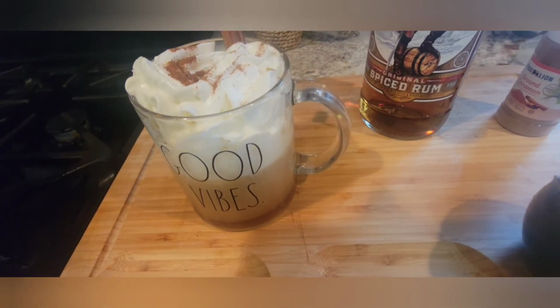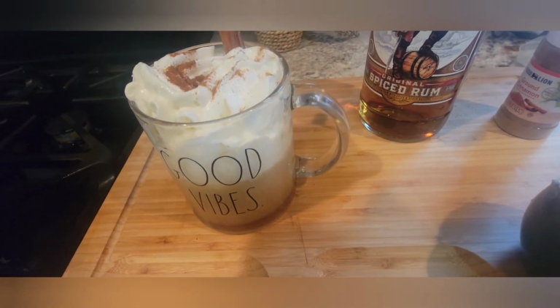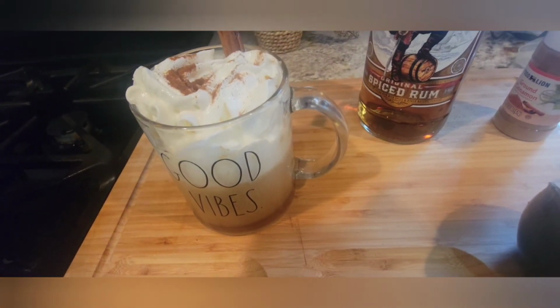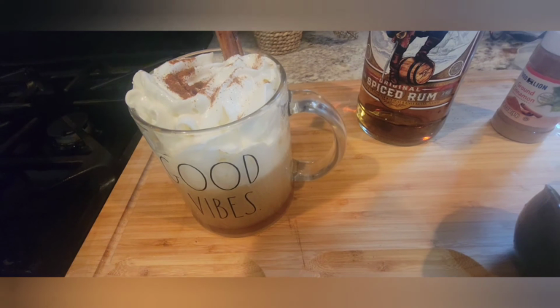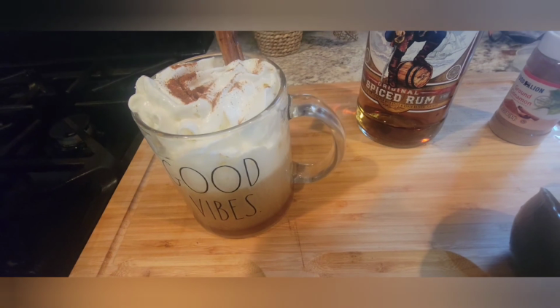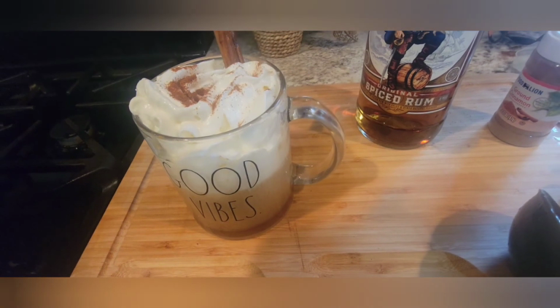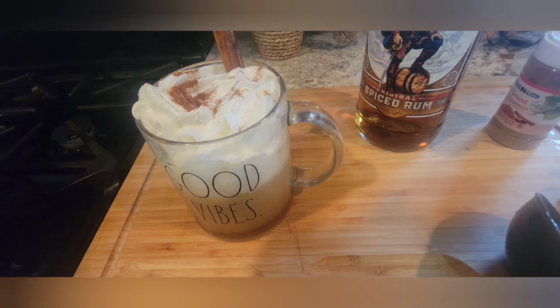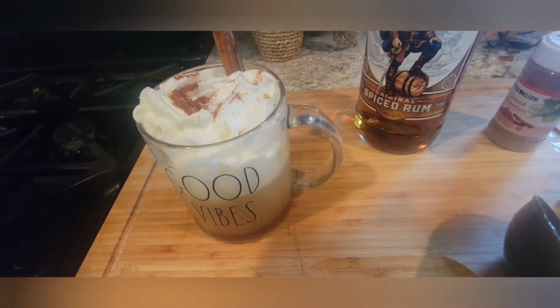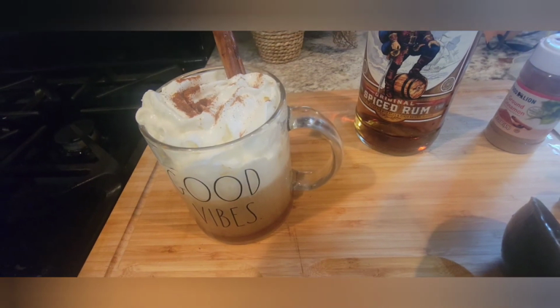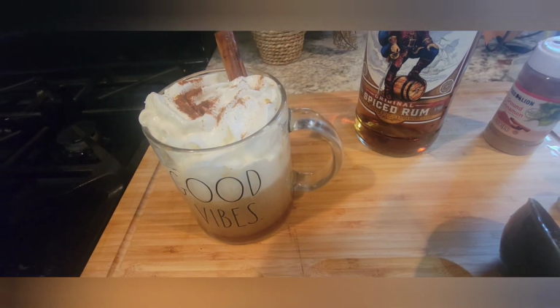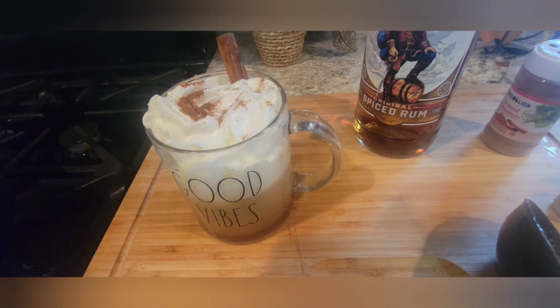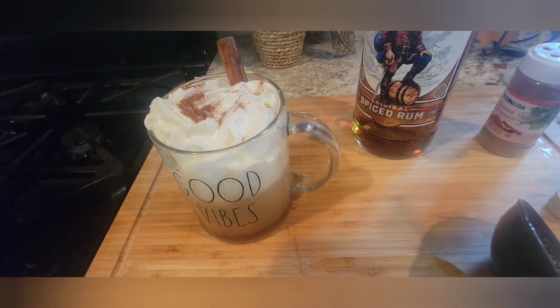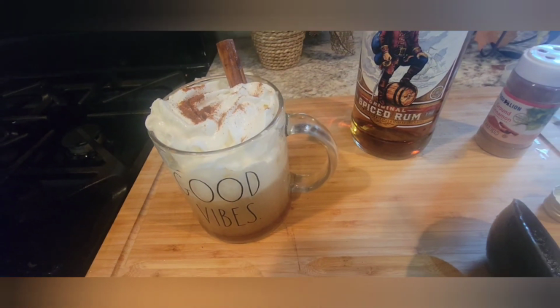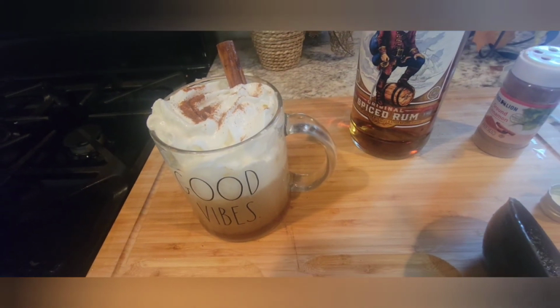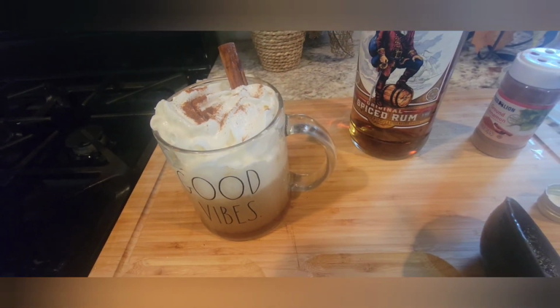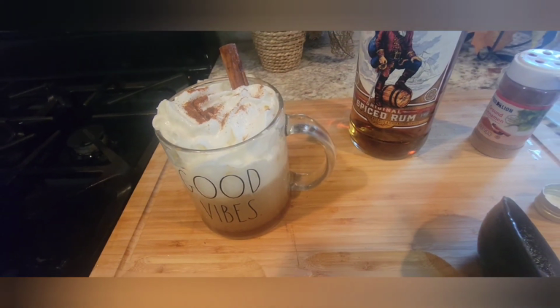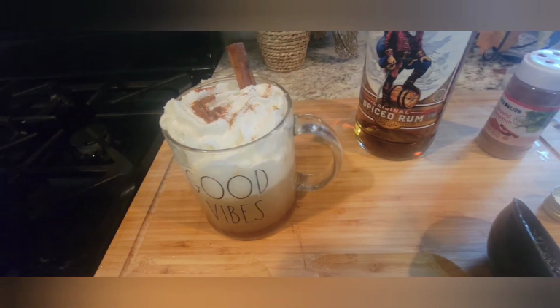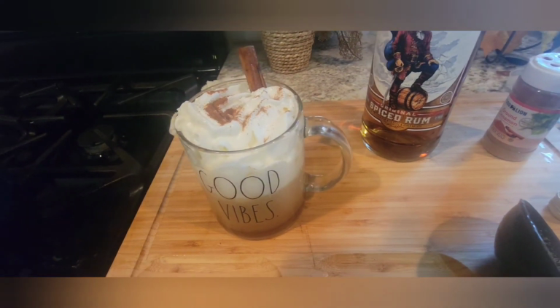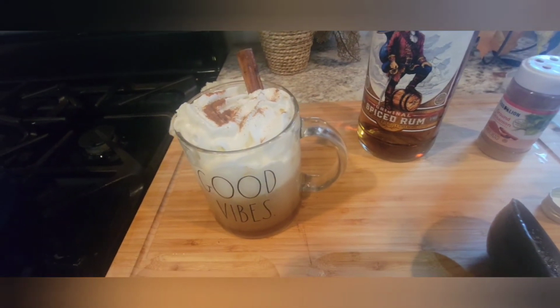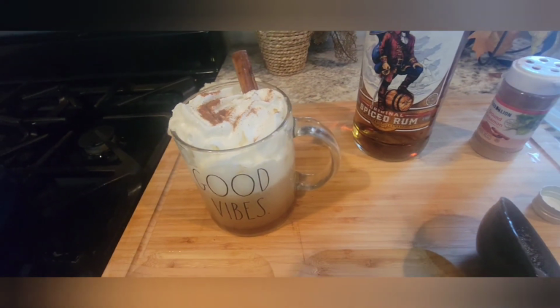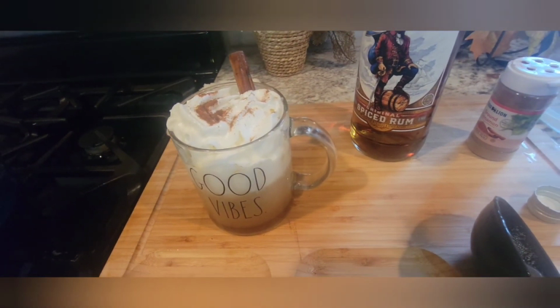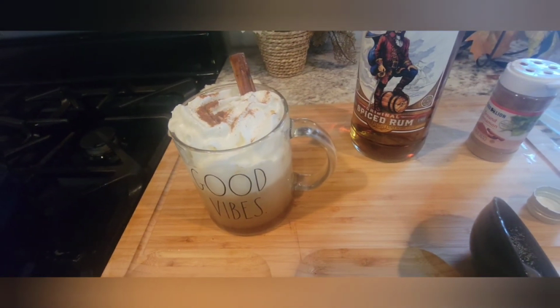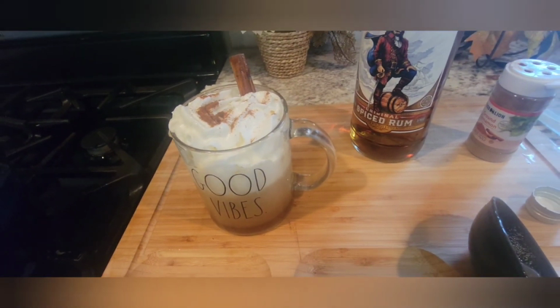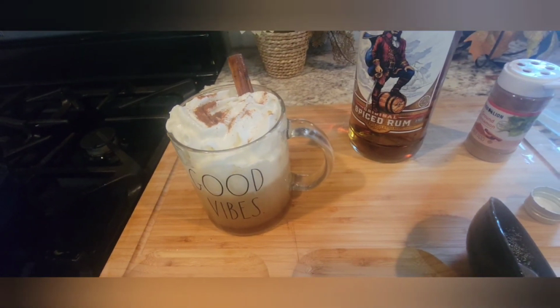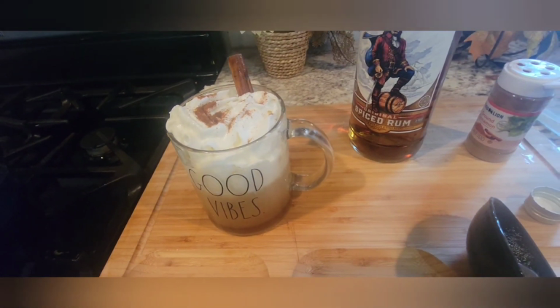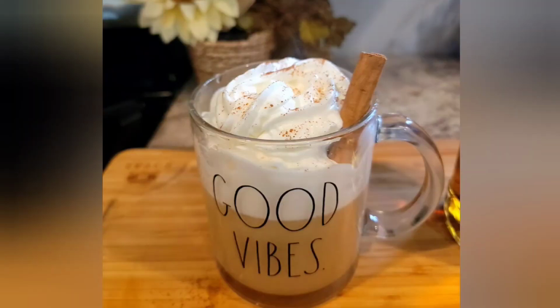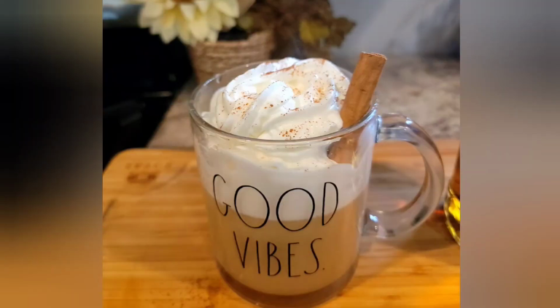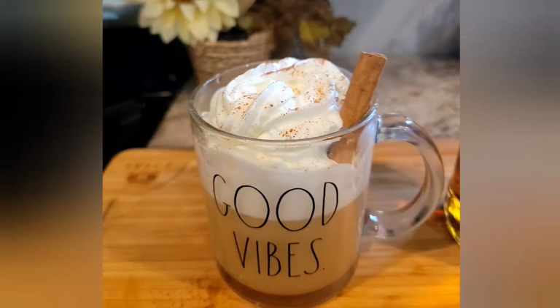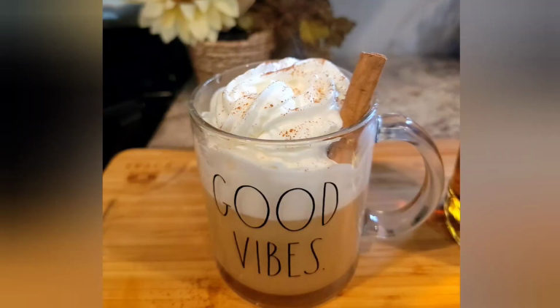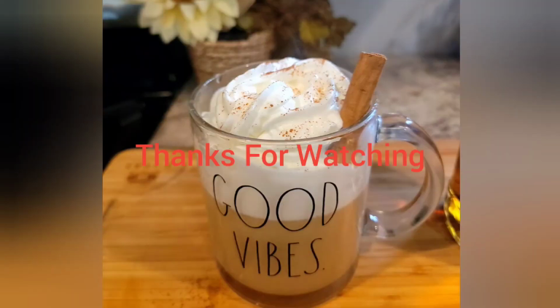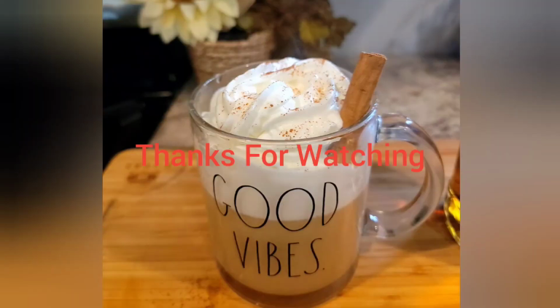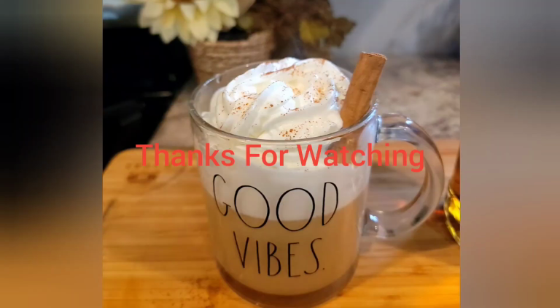This is a great fall drink. Give it a try. Taste test time!